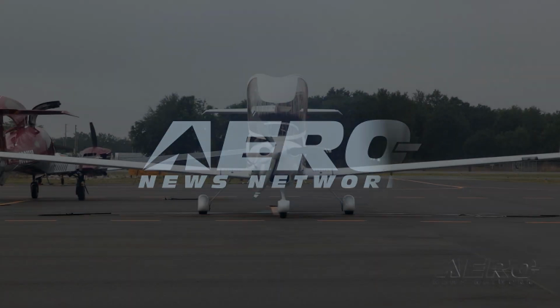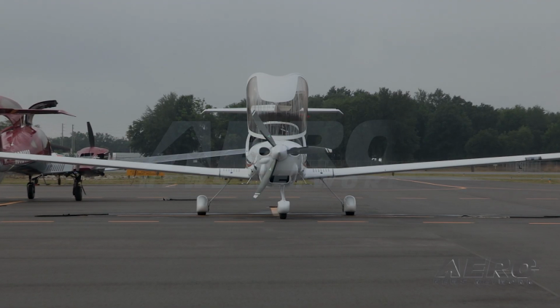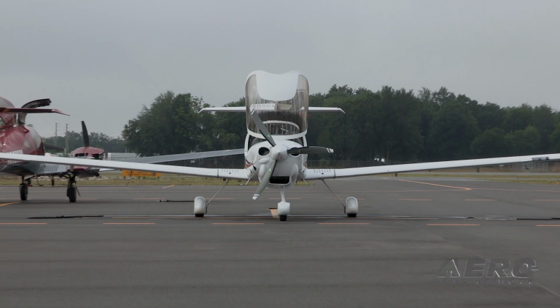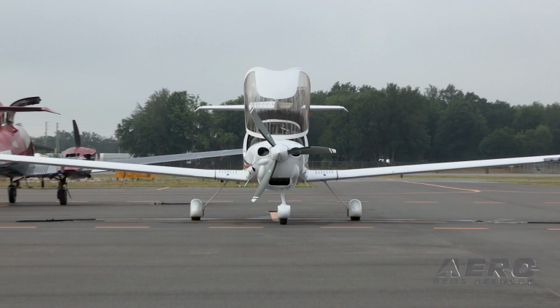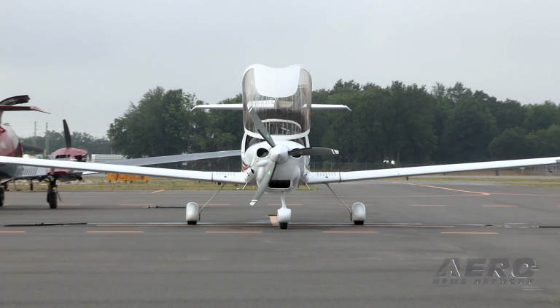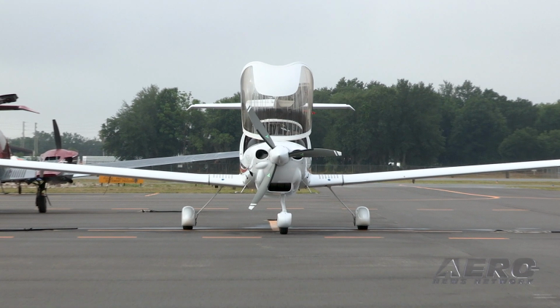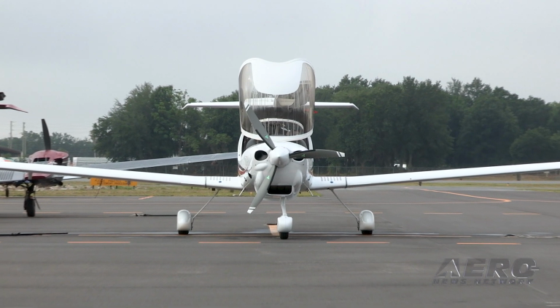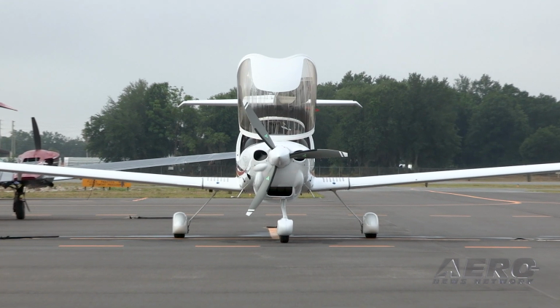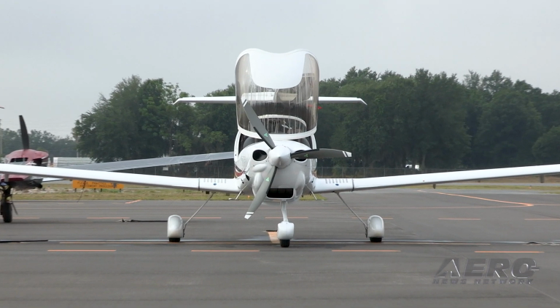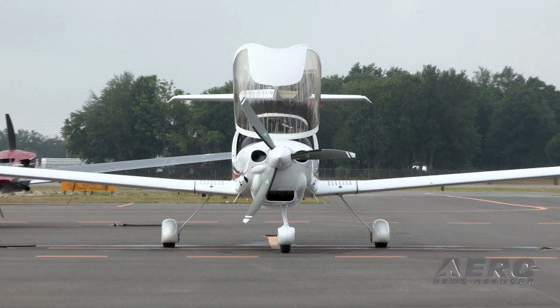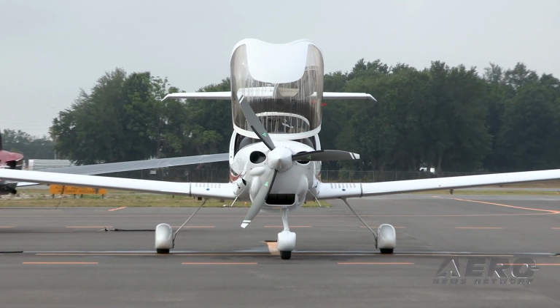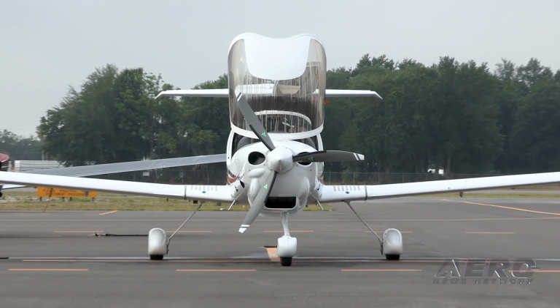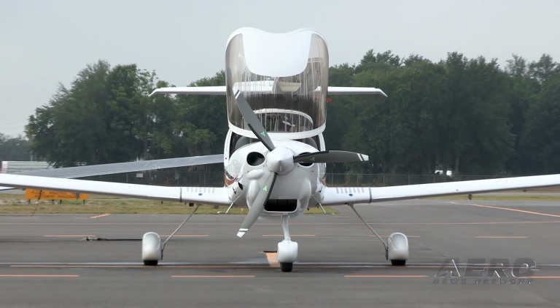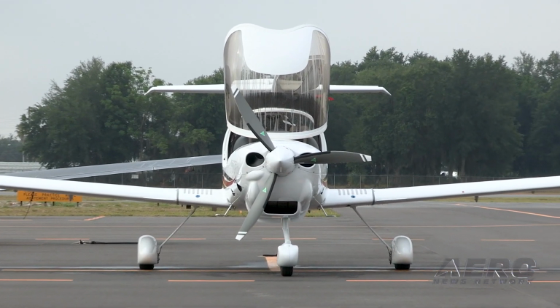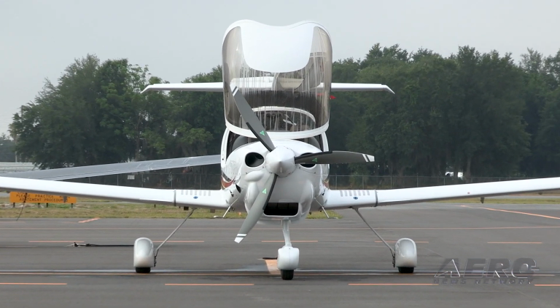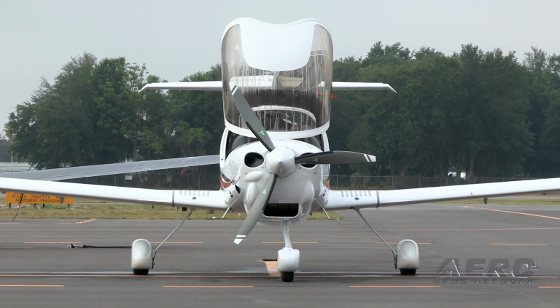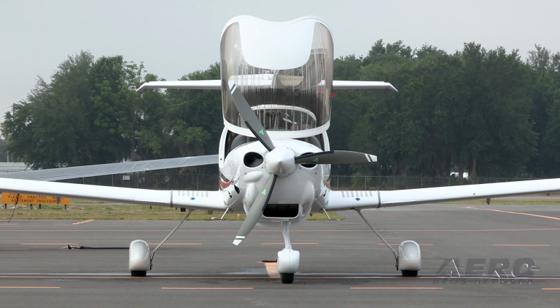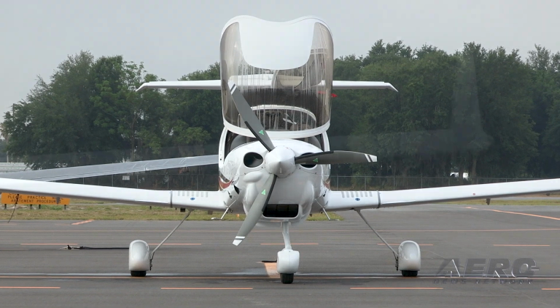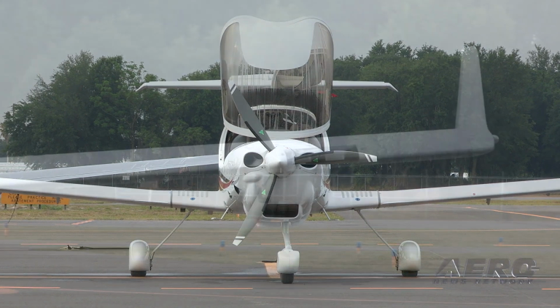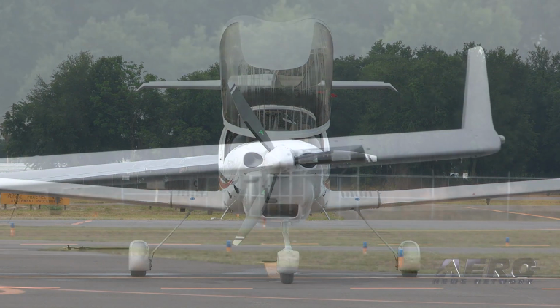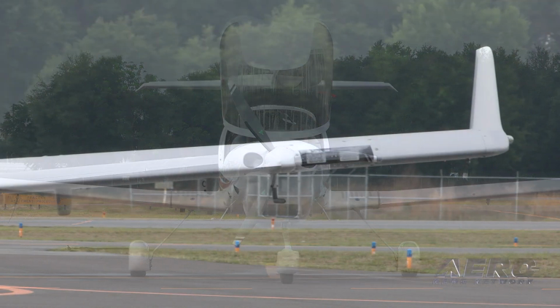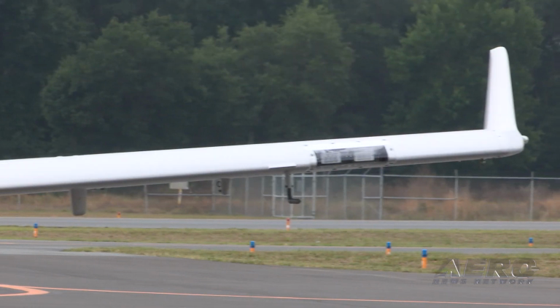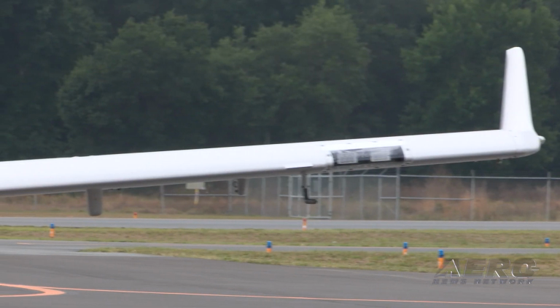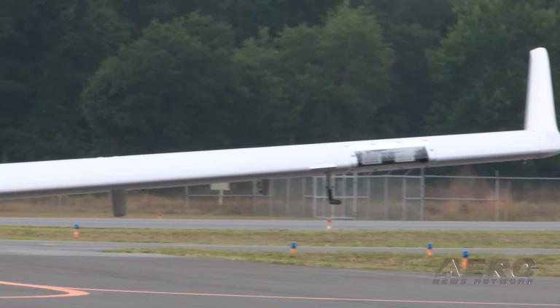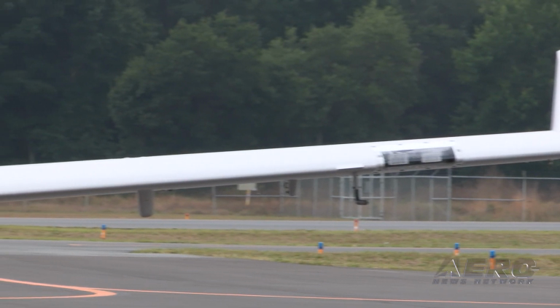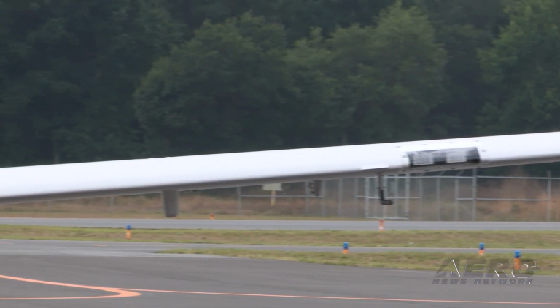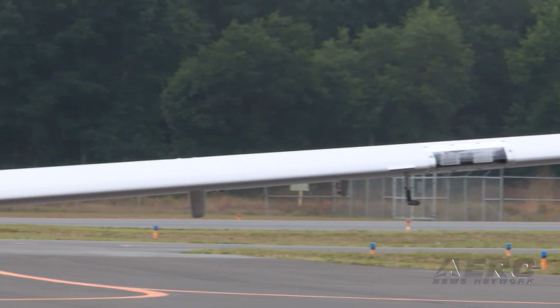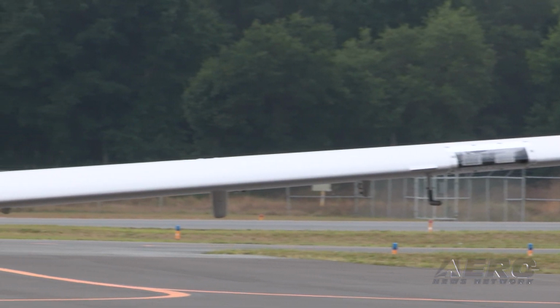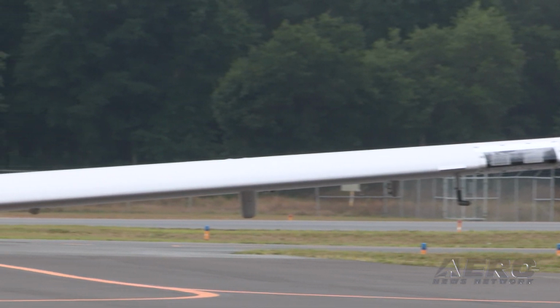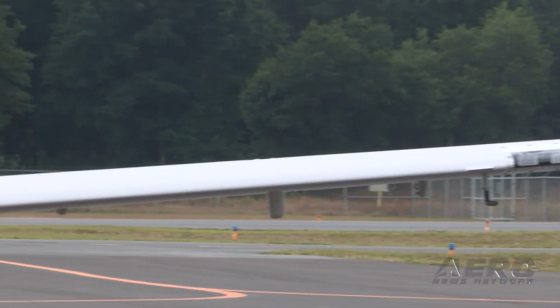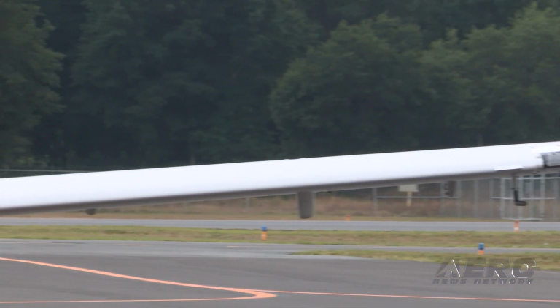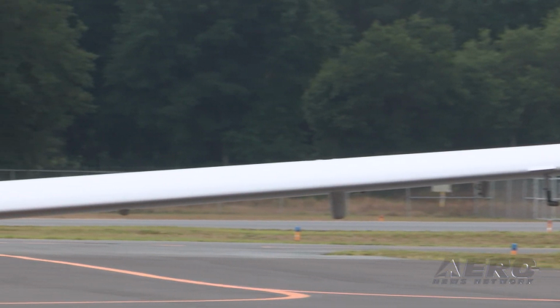Tell me all about the DA-40 in current generational terms. Behind us we have the Diamond DA-40 NG.